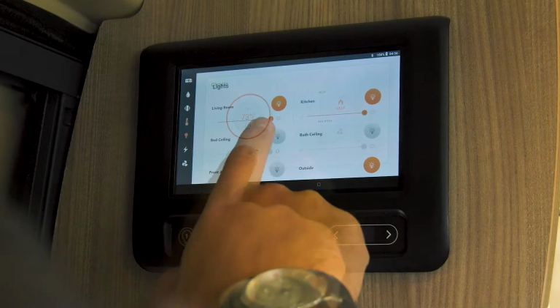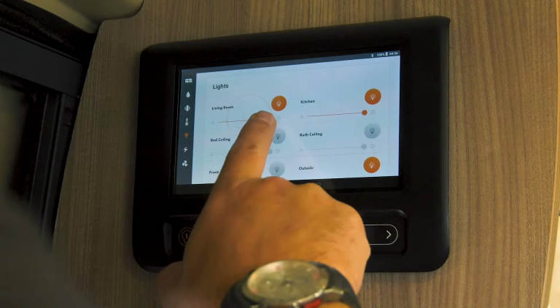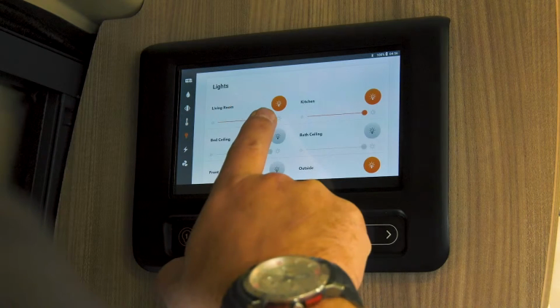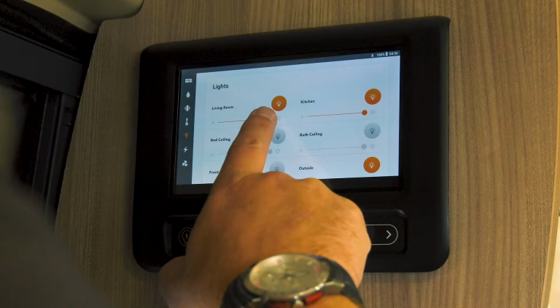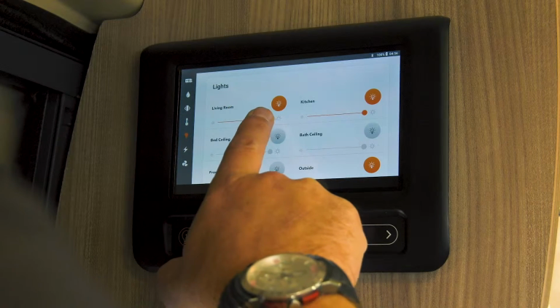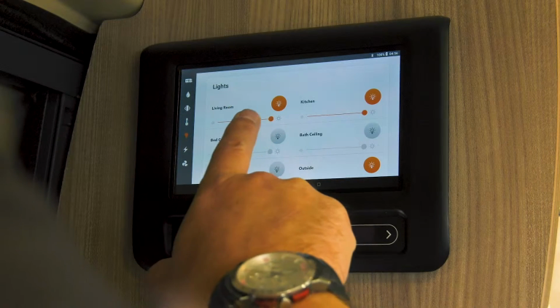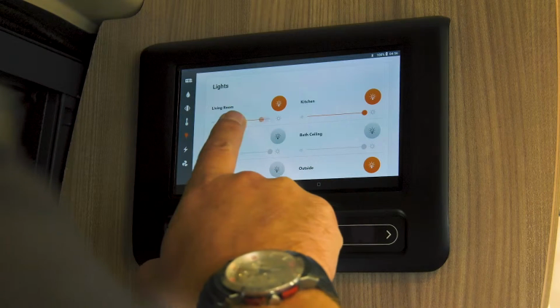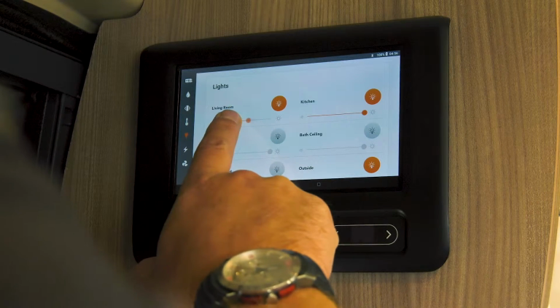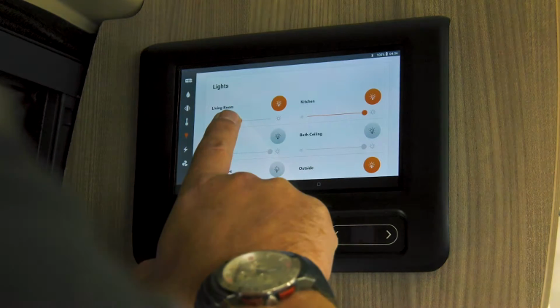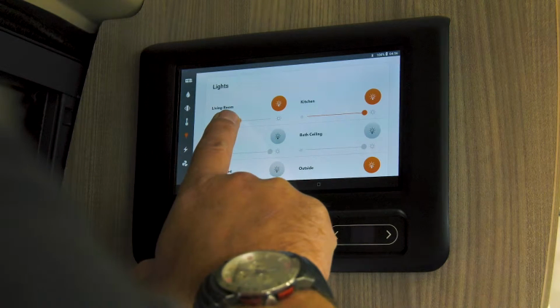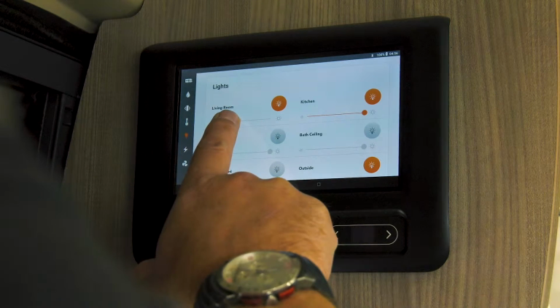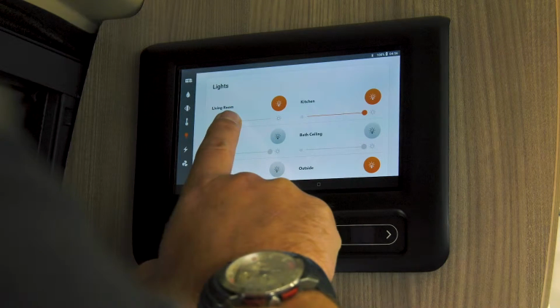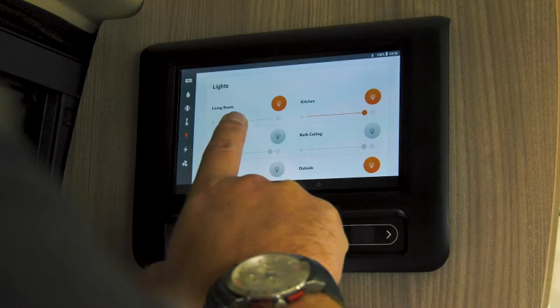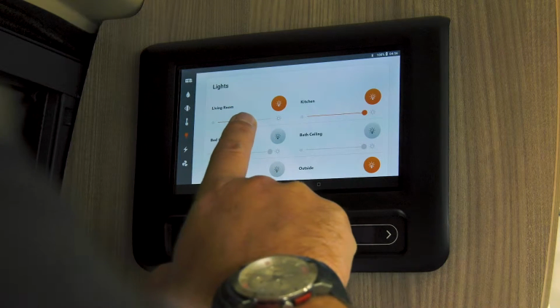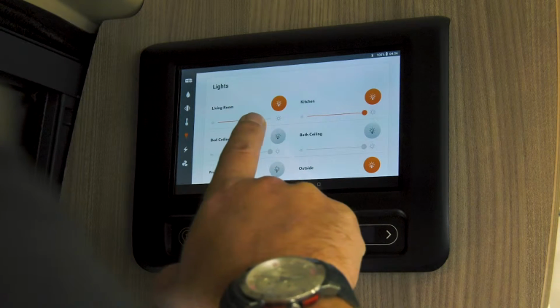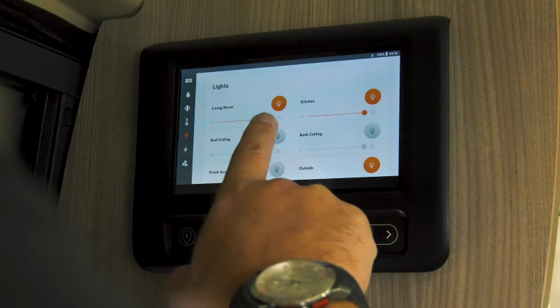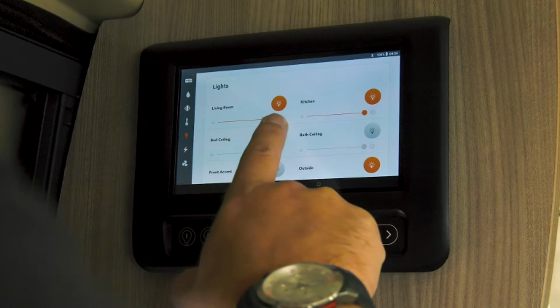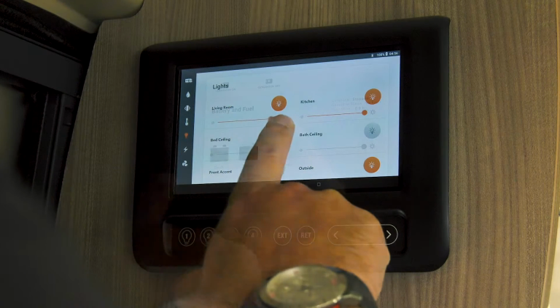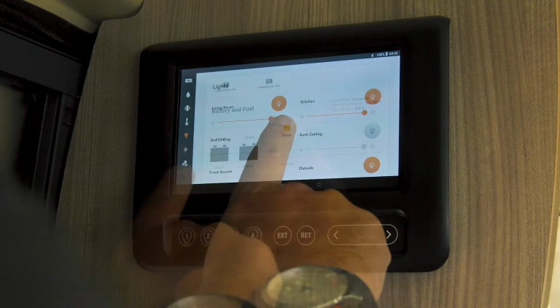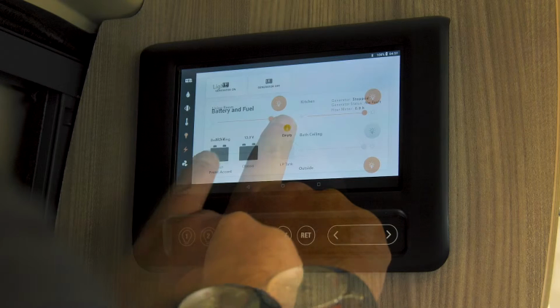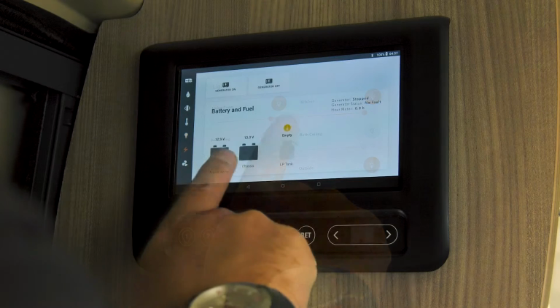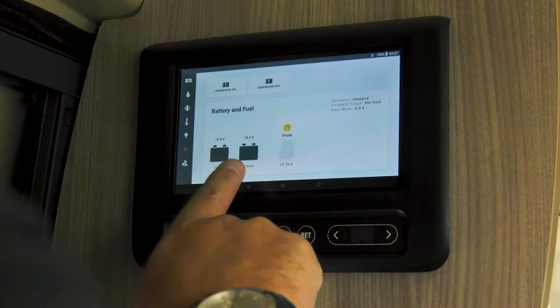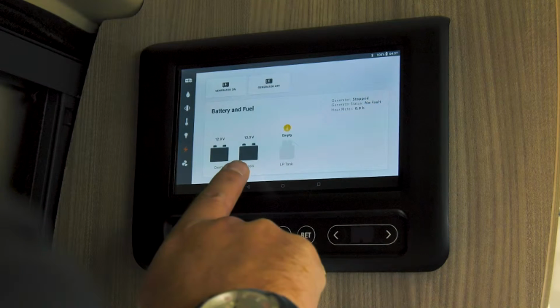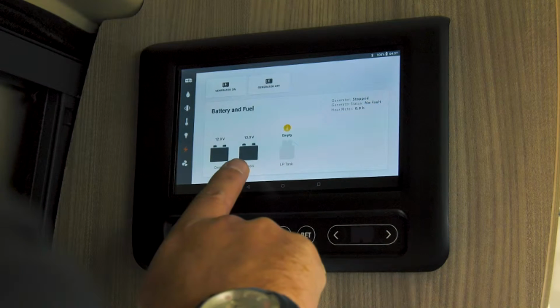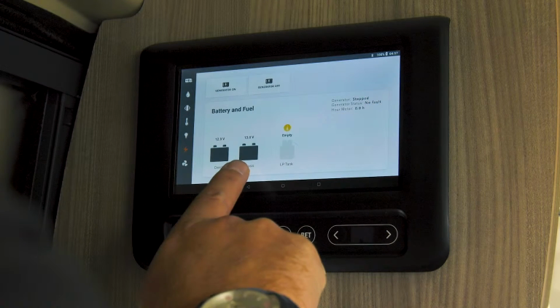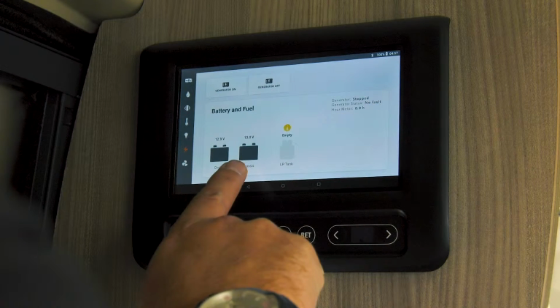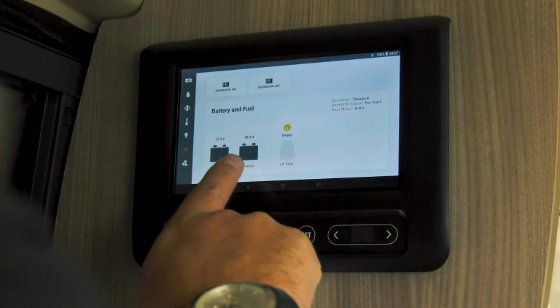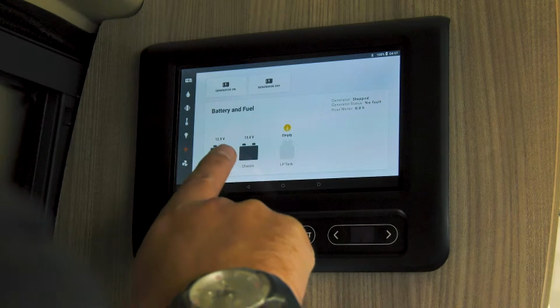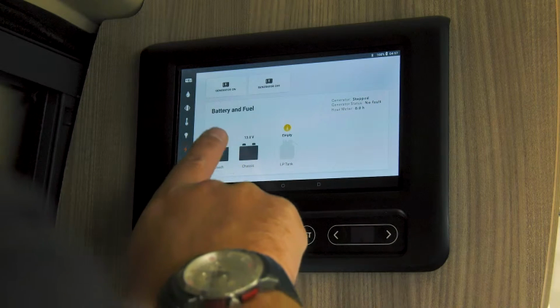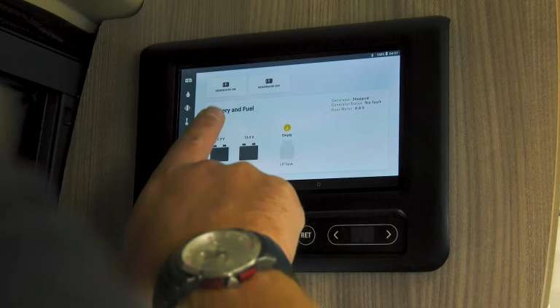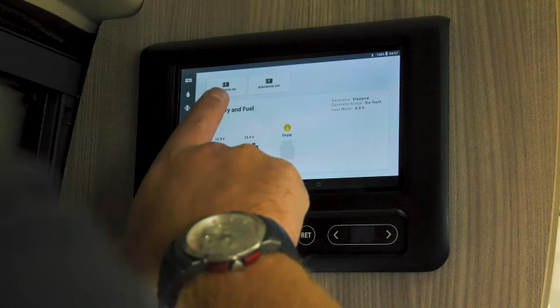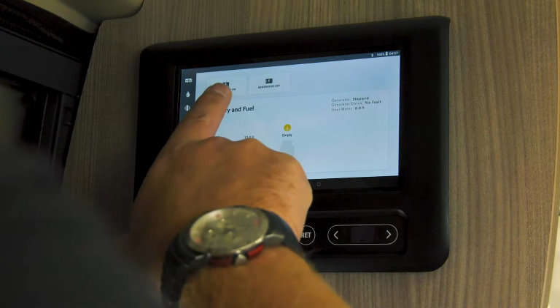RV Master can control lighting, slide outs, awnings, HVAC, generators and more.